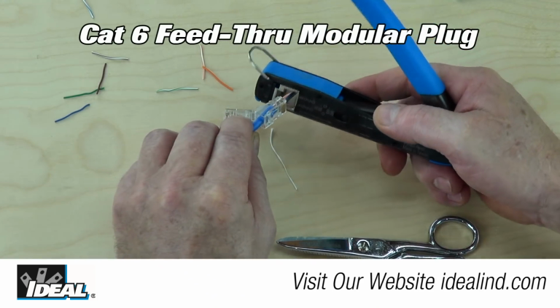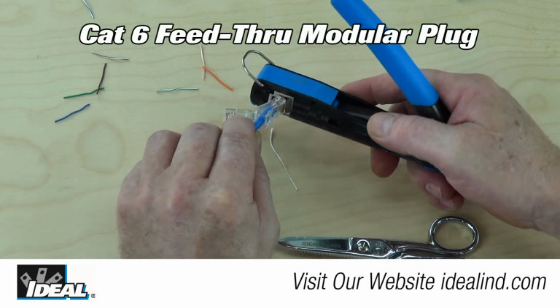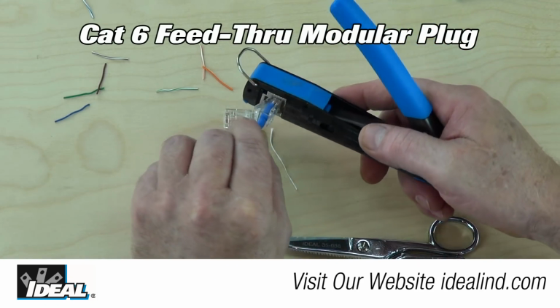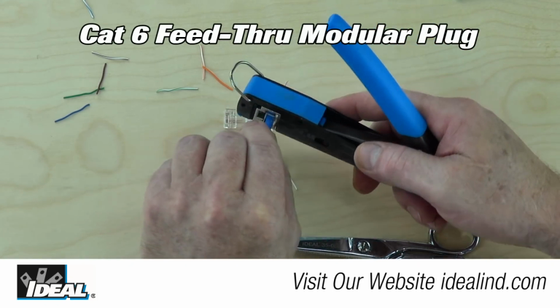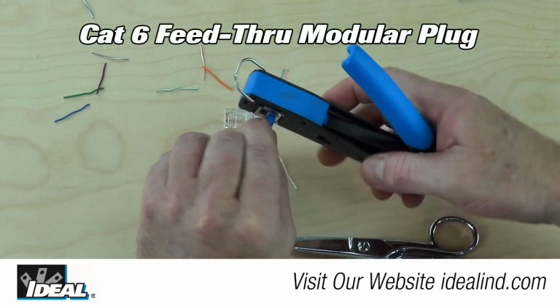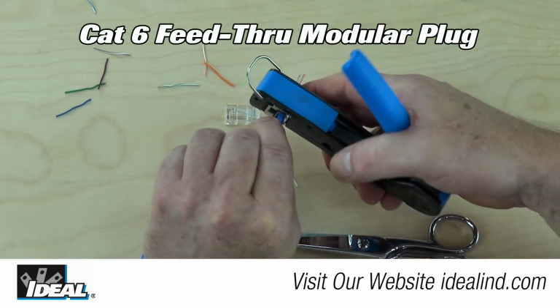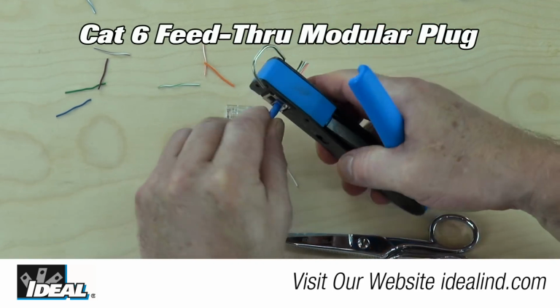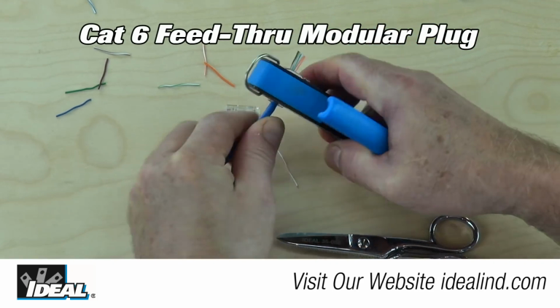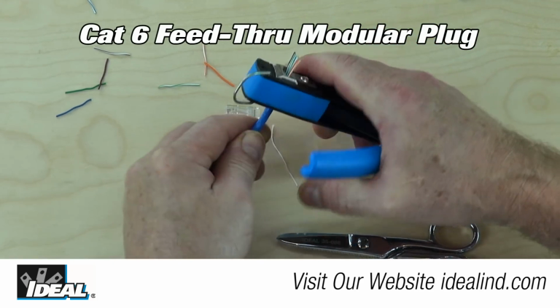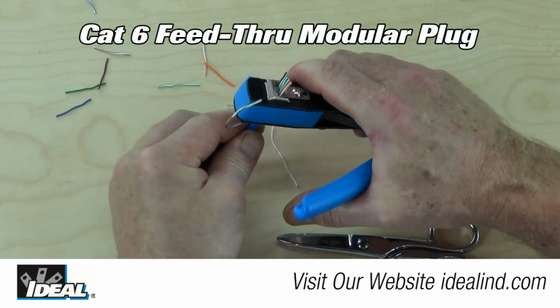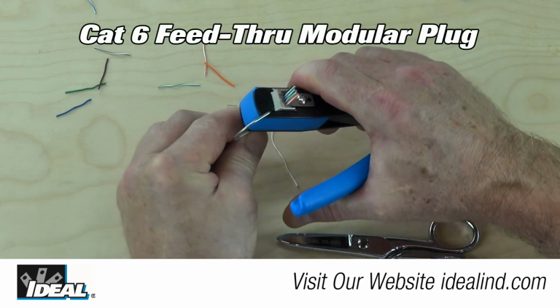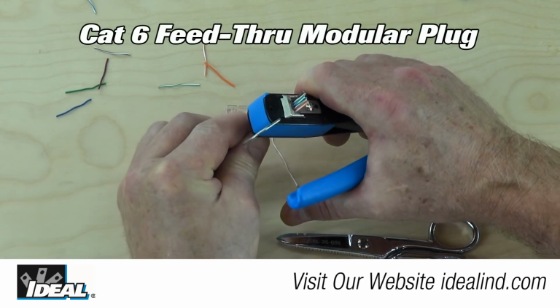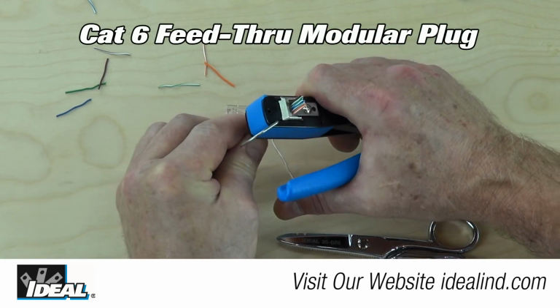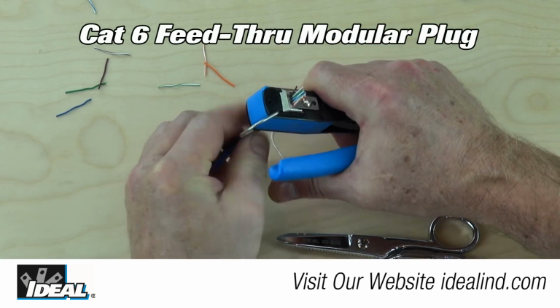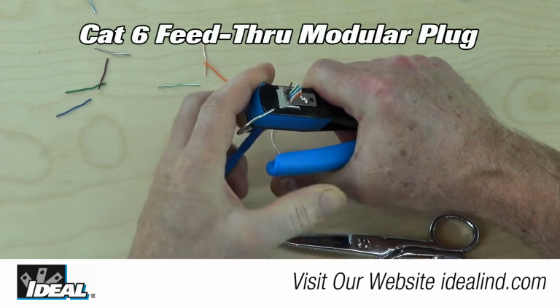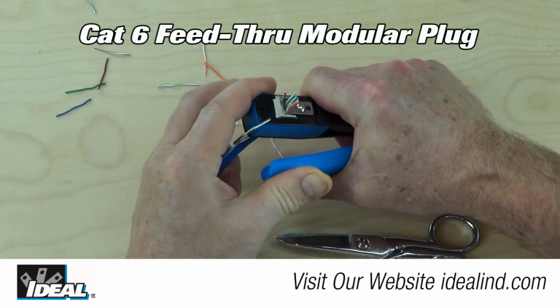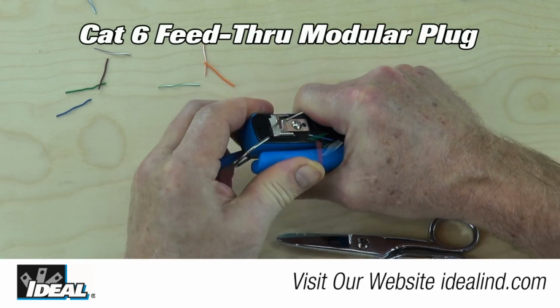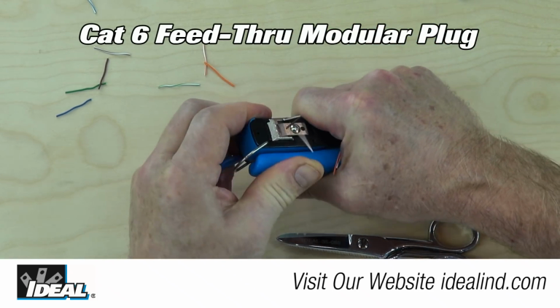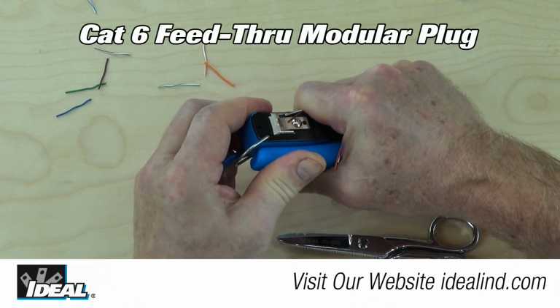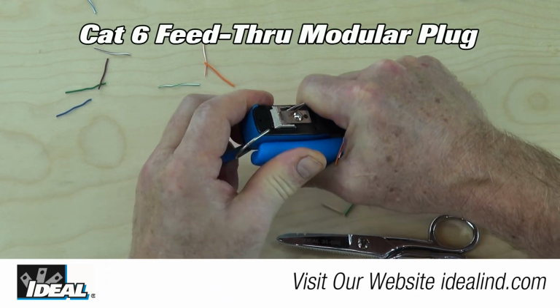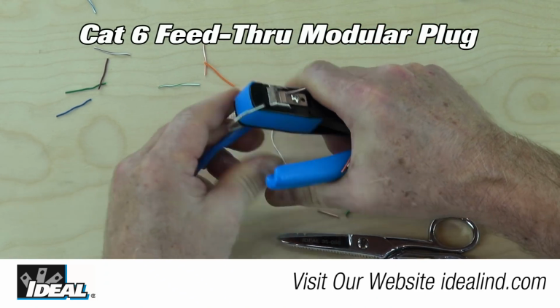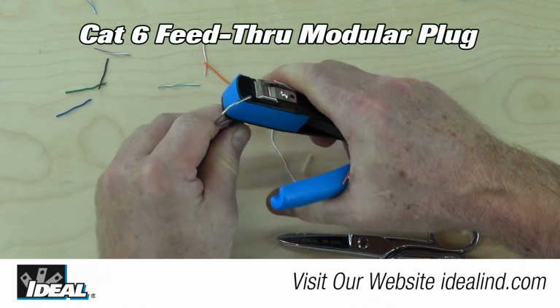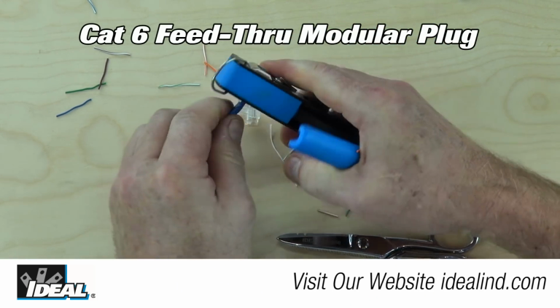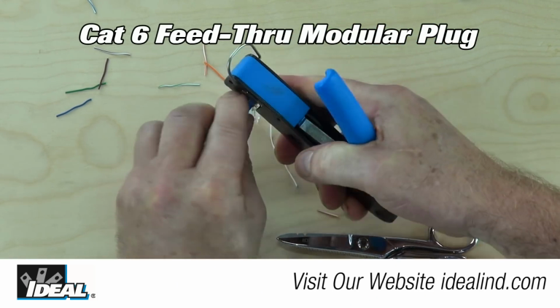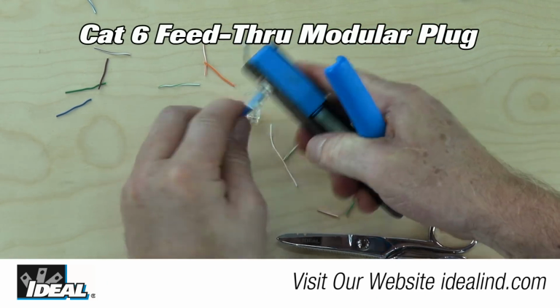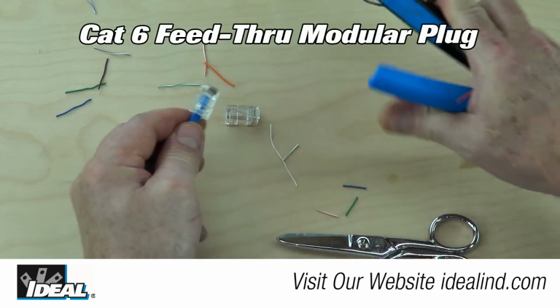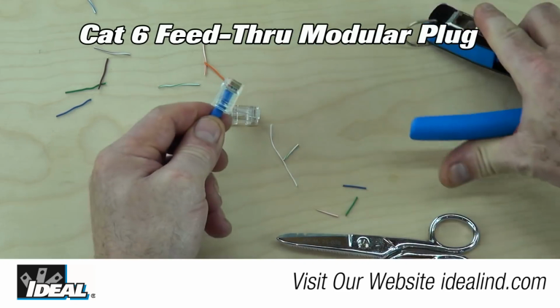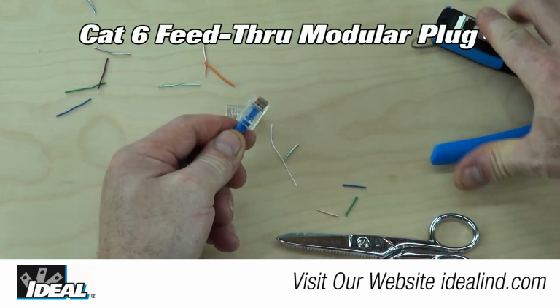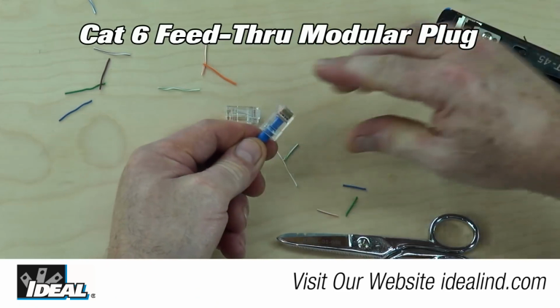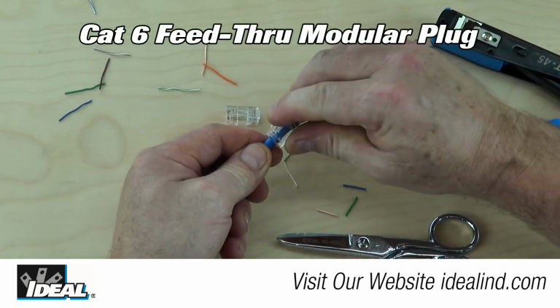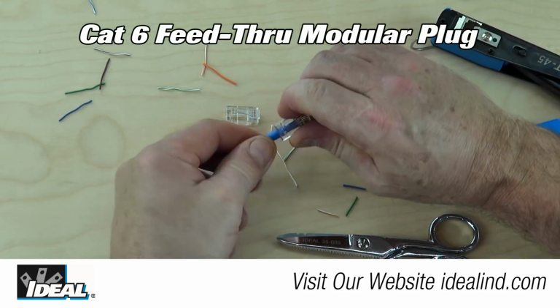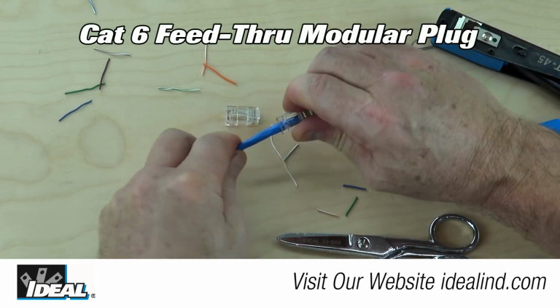Ideal is pleased to announce our new CAT6 feed-through modular plug and FT45 crimp tool product line.